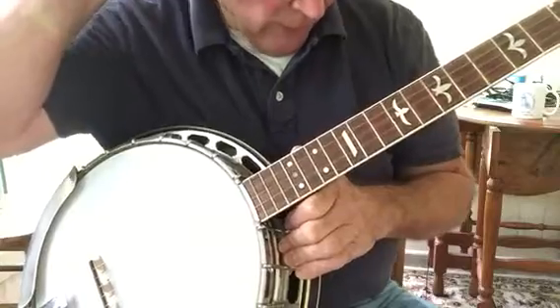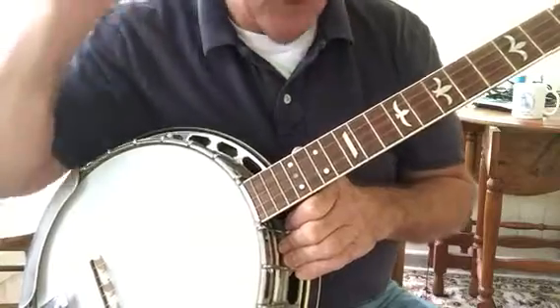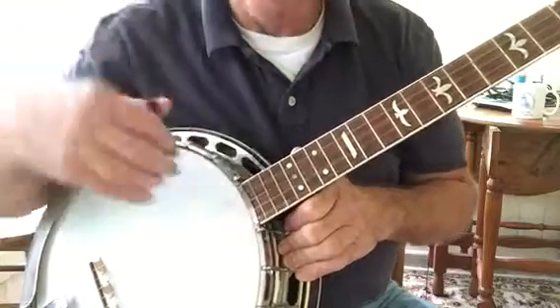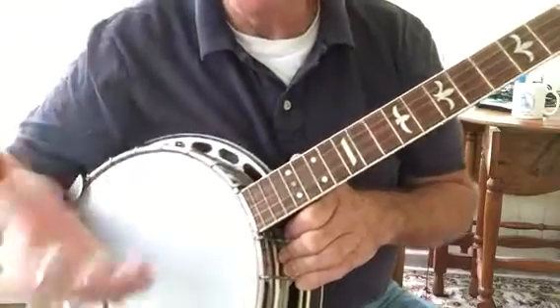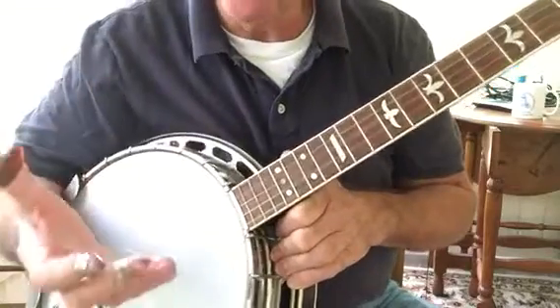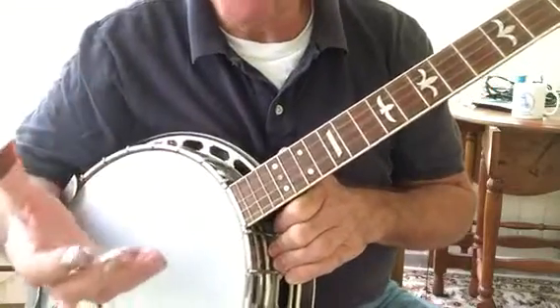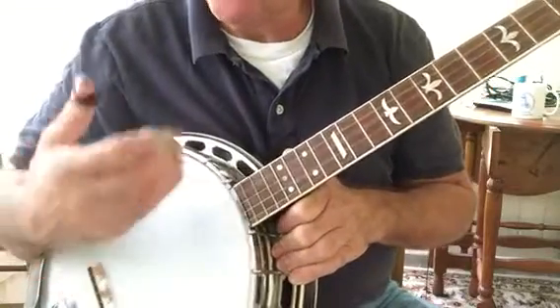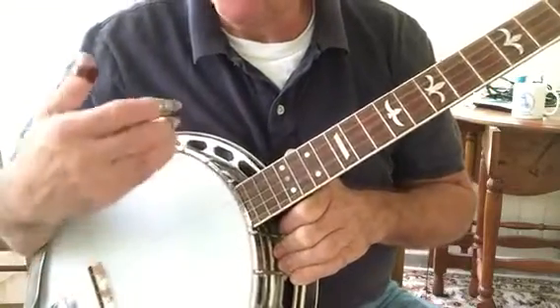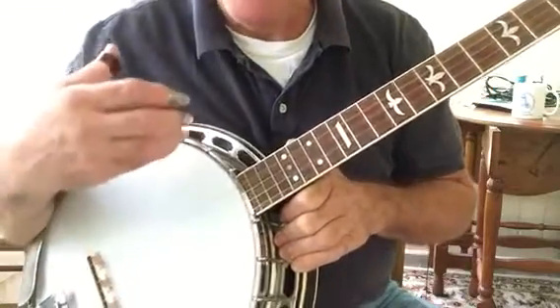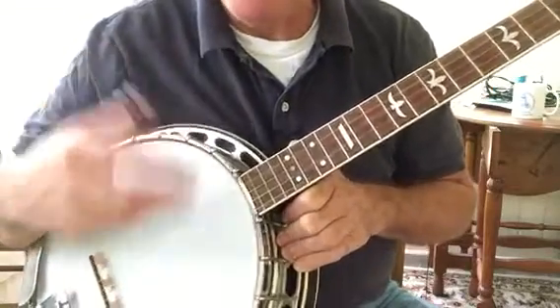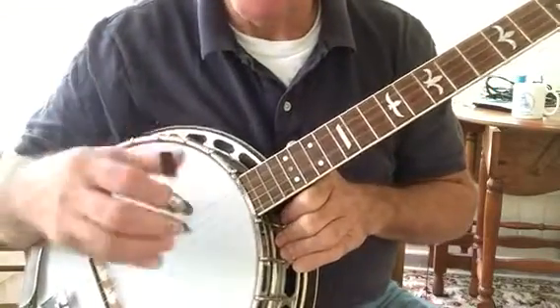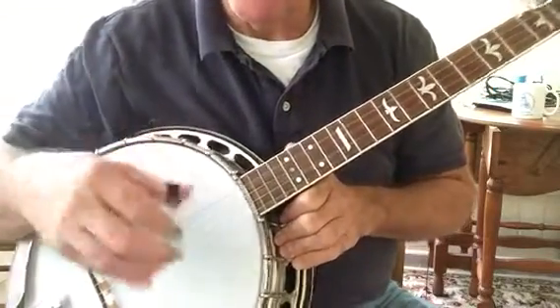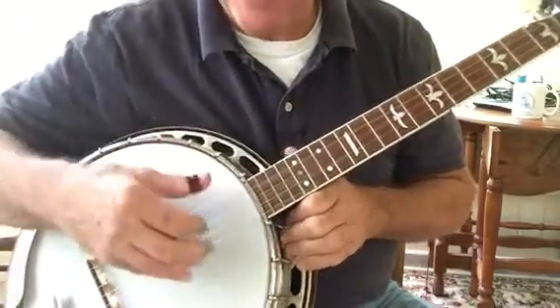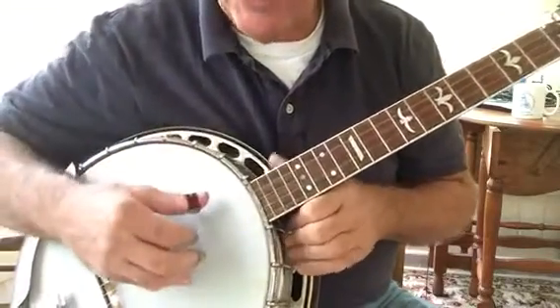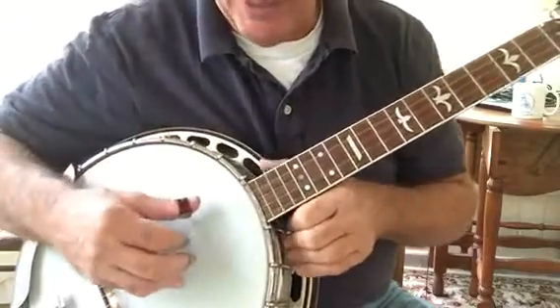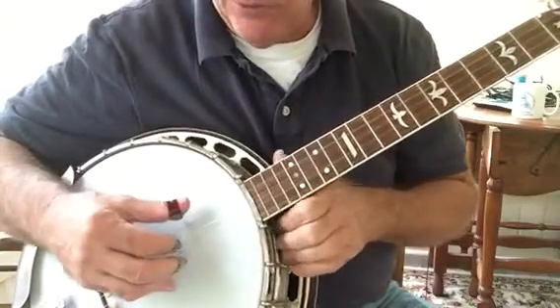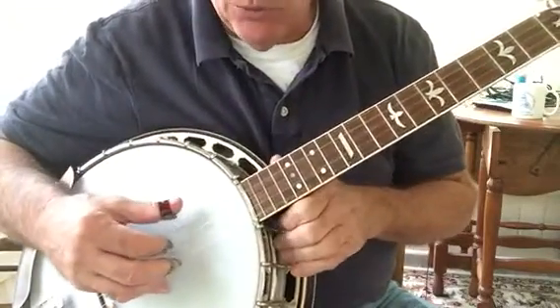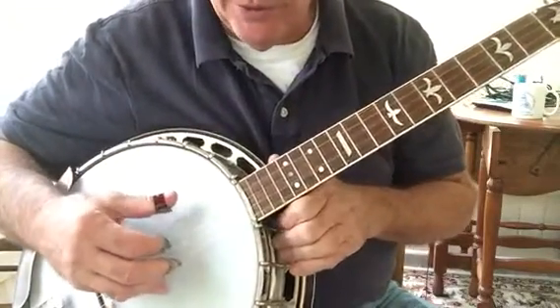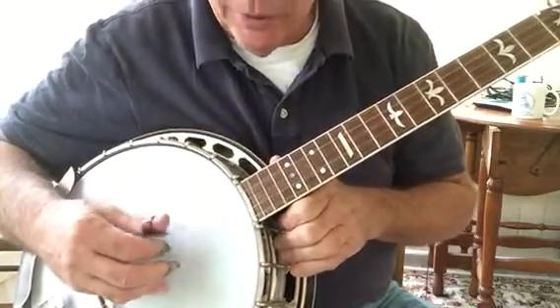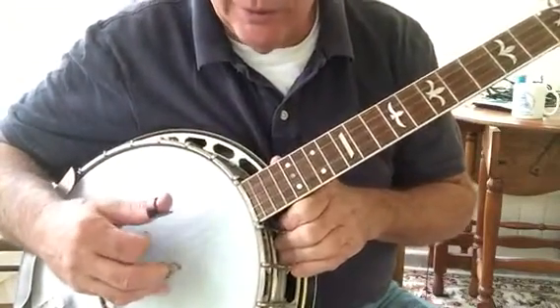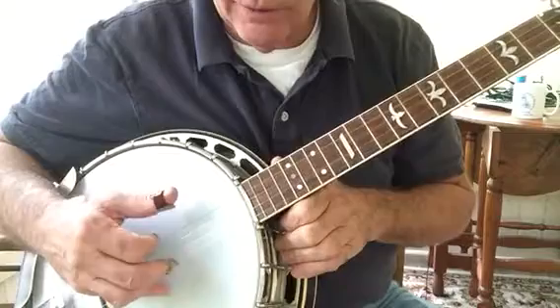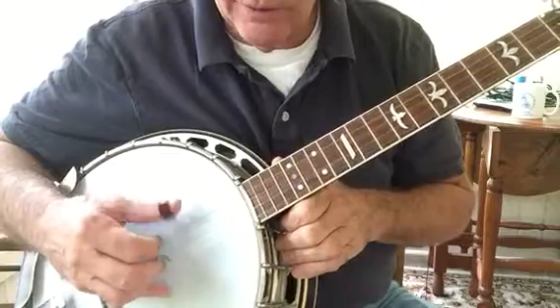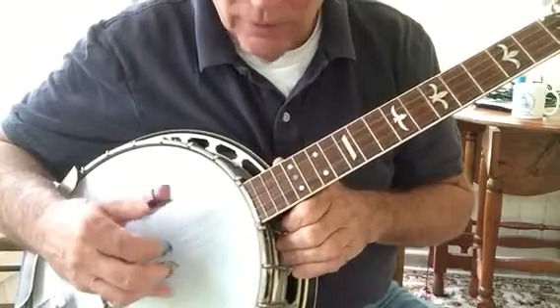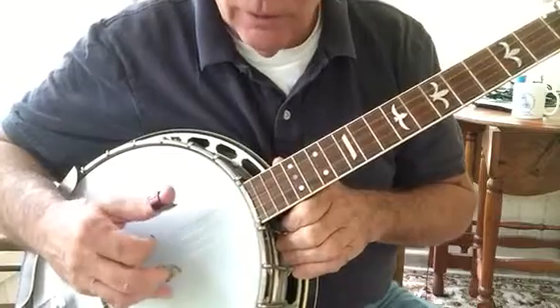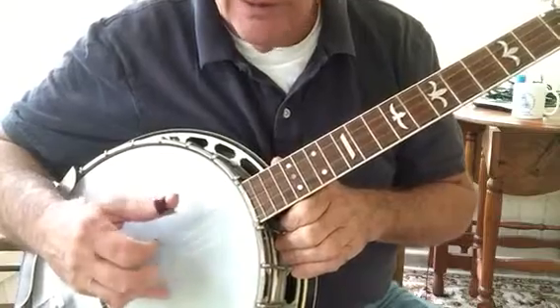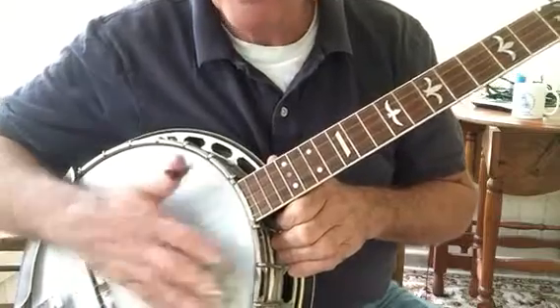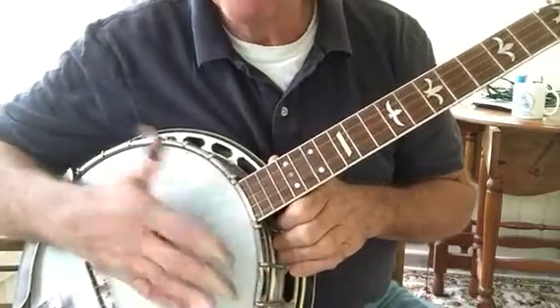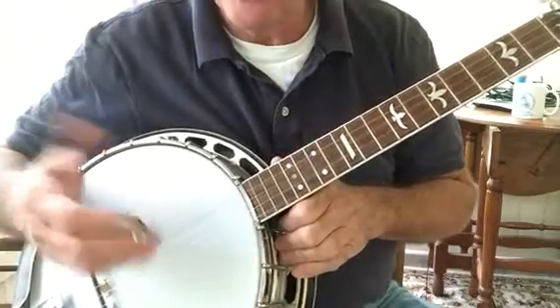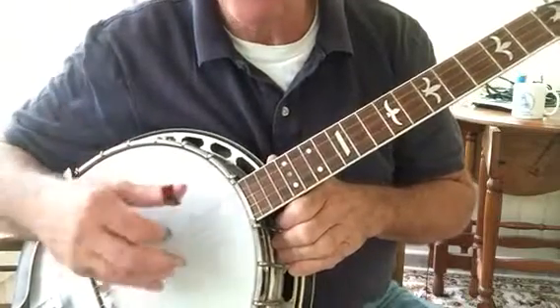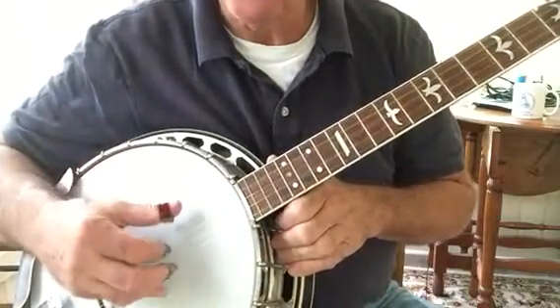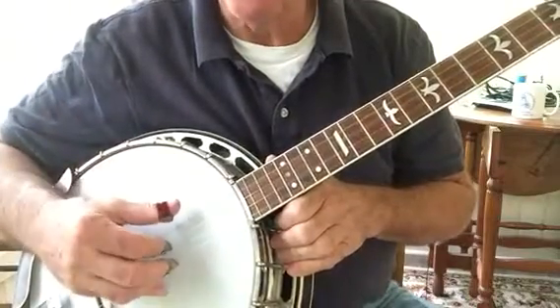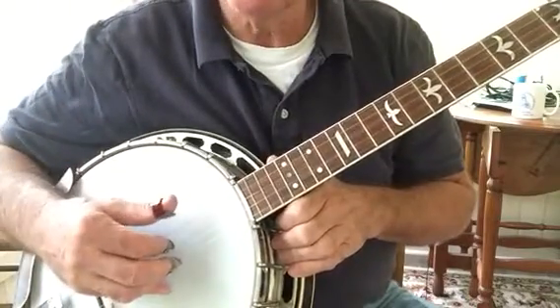We want it real smooth, and we don't want any of the notes accented. That would not work. So we want it smooth.